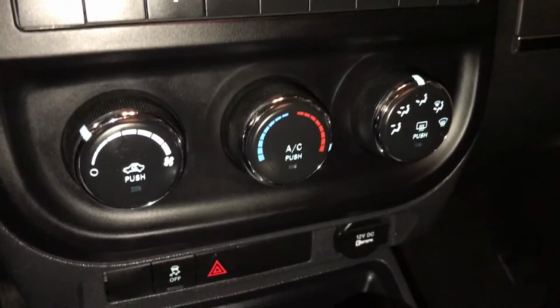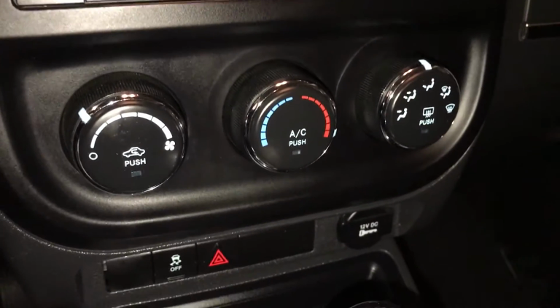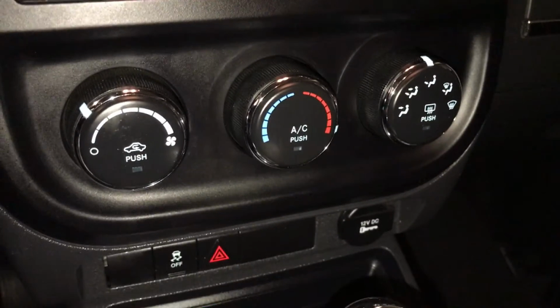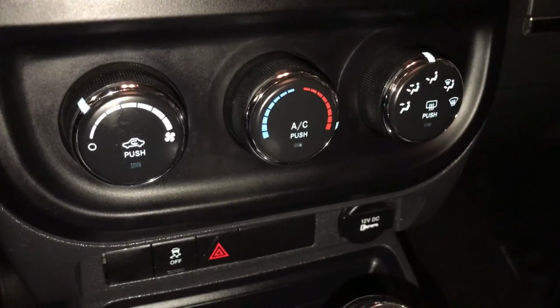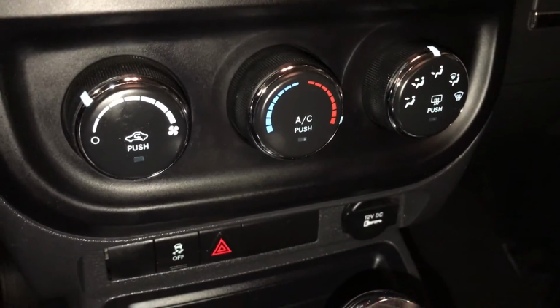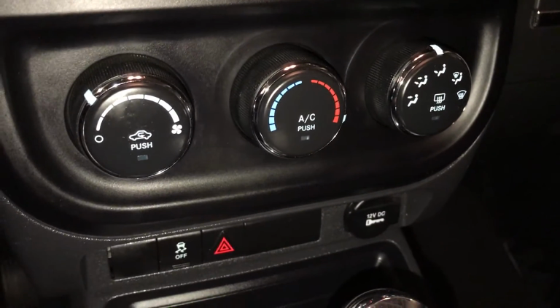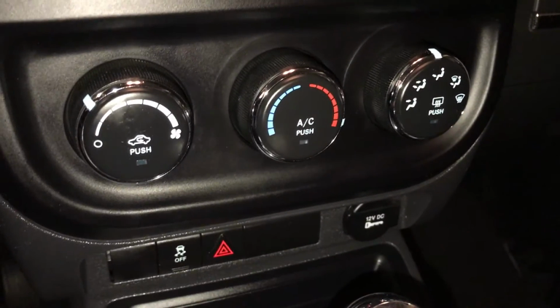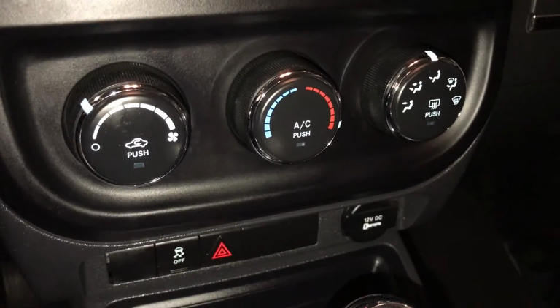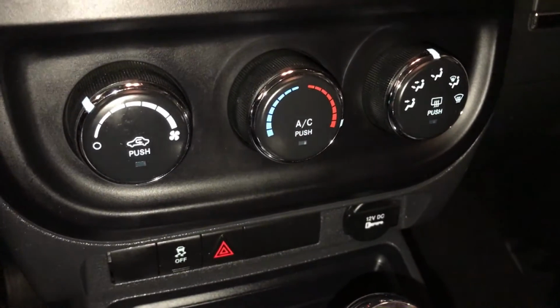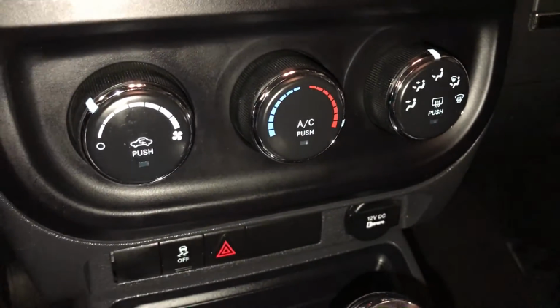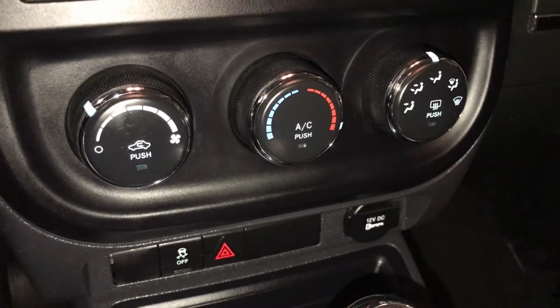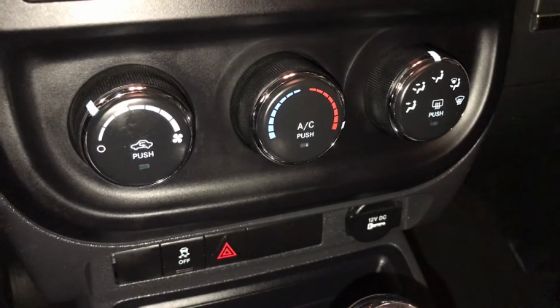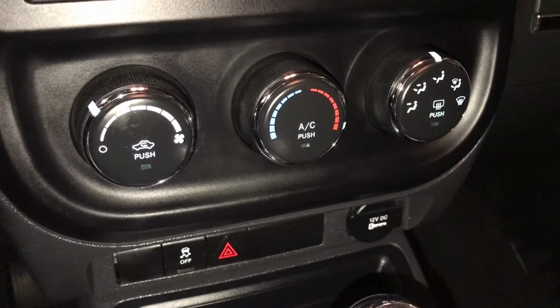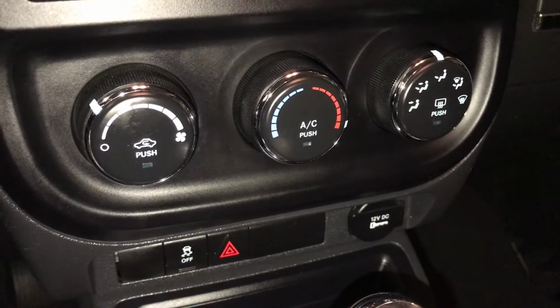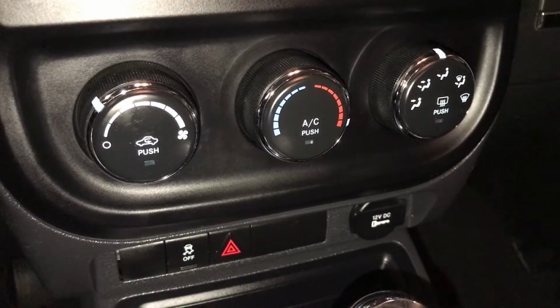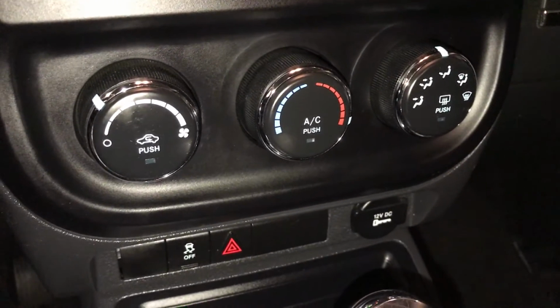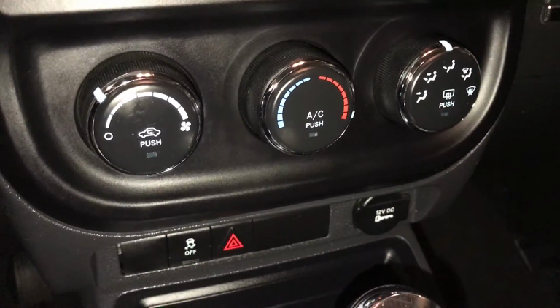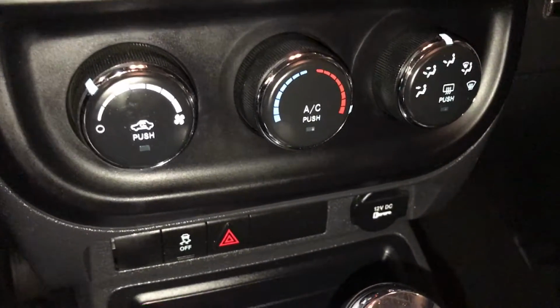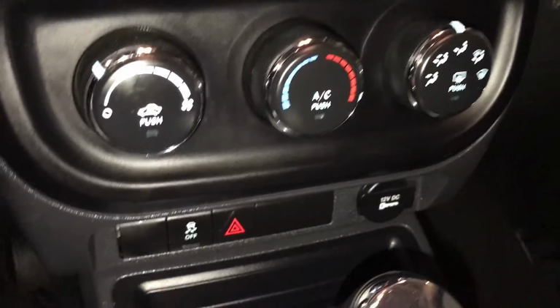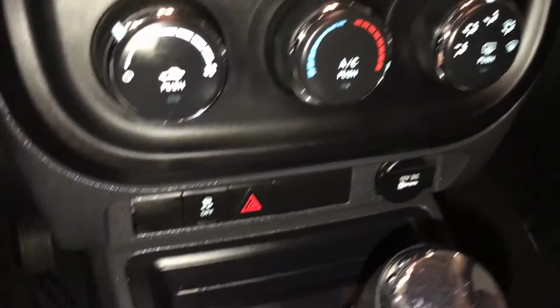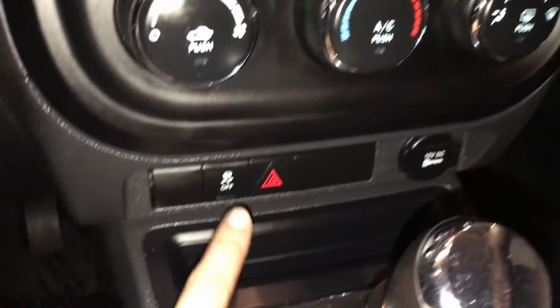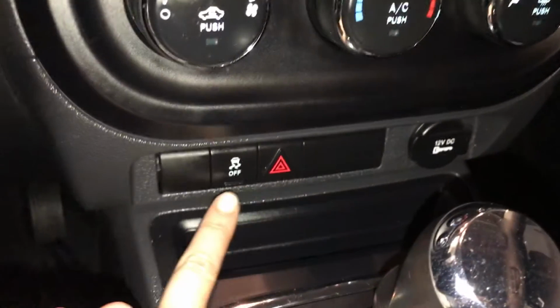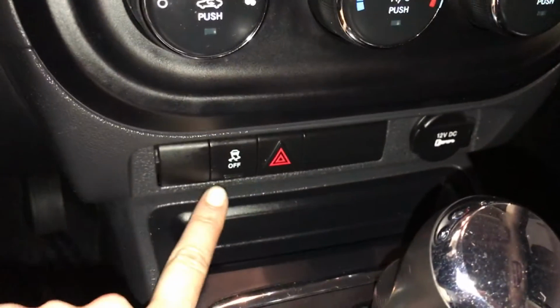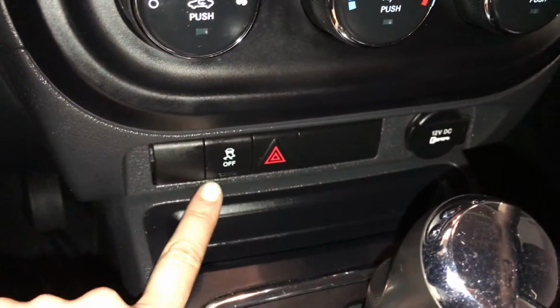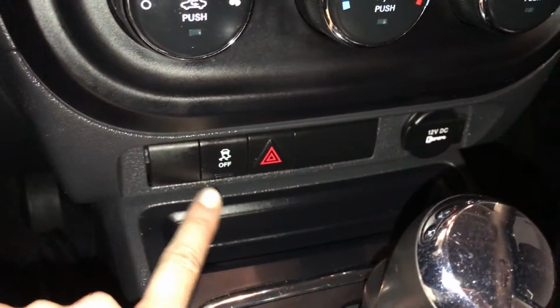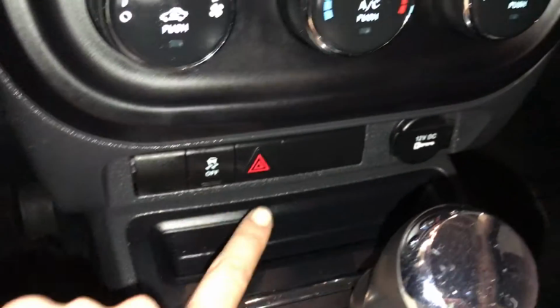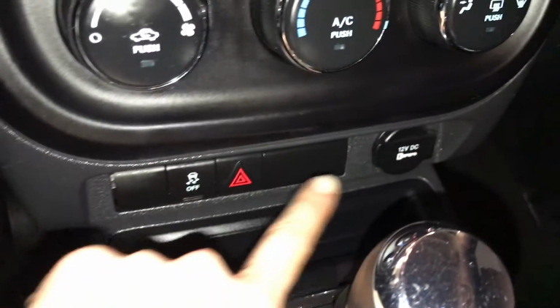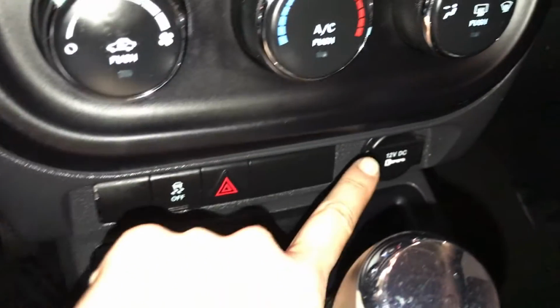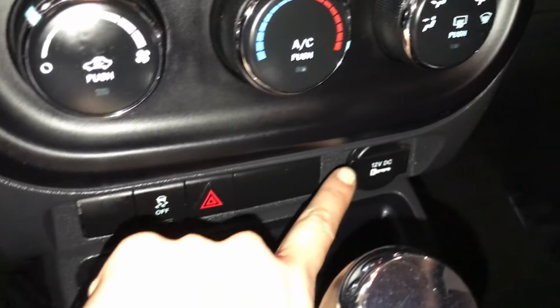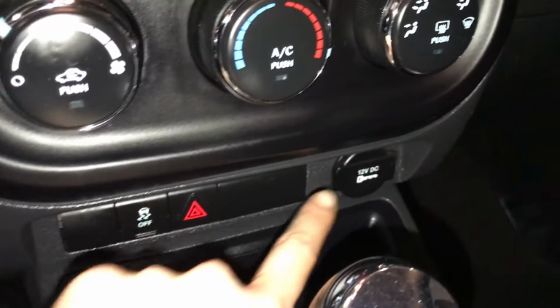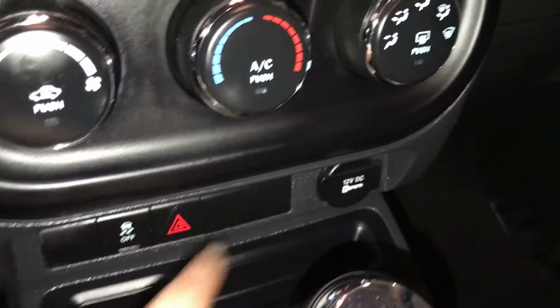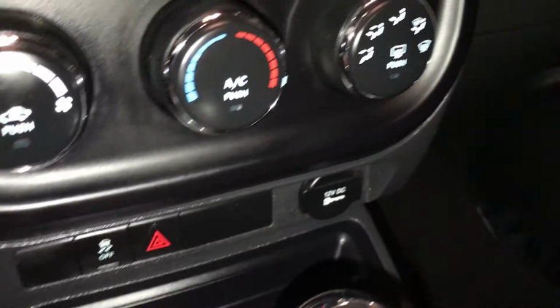AC, front and rear defrost. Seats are heated. Traction control. Power outlets.